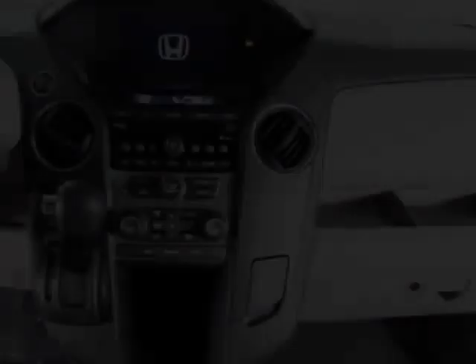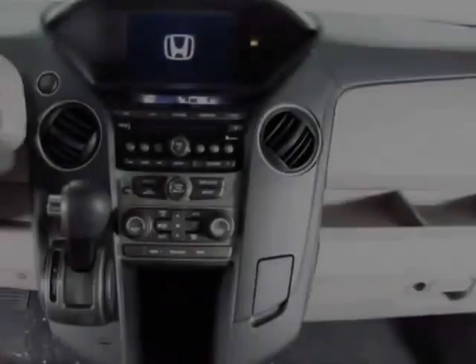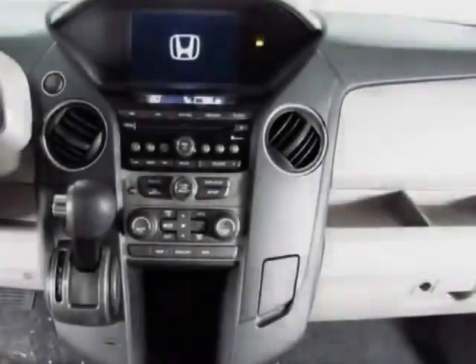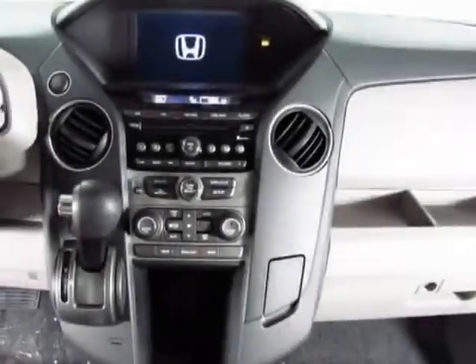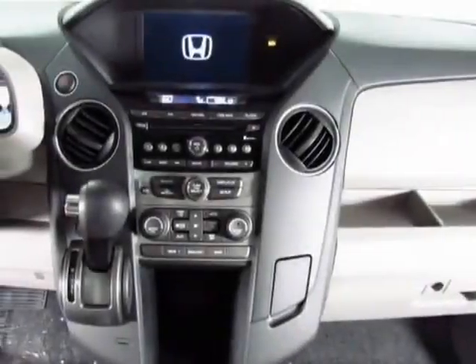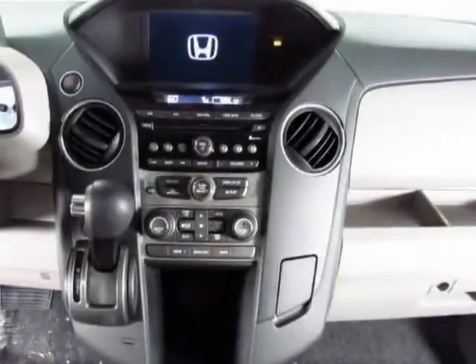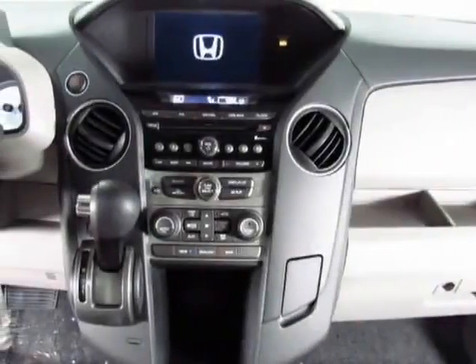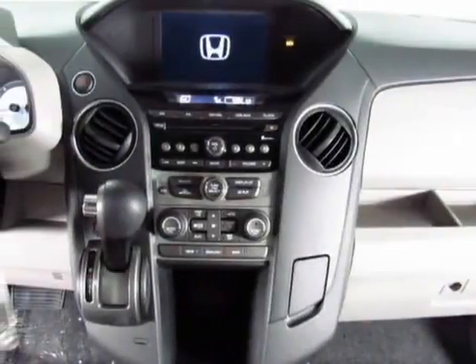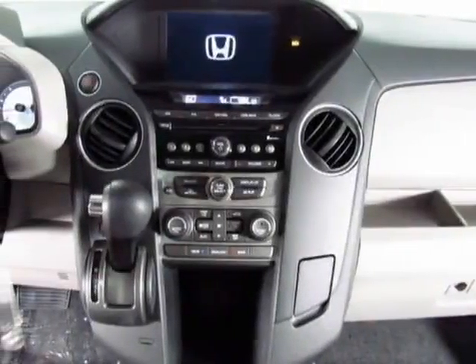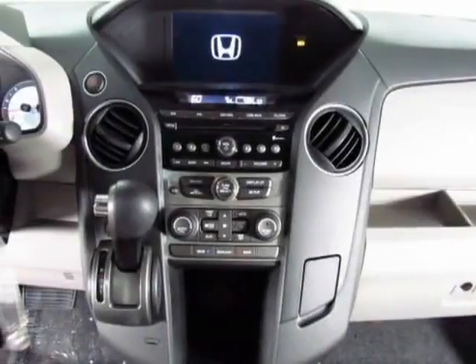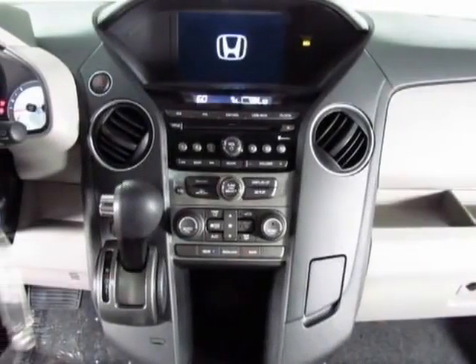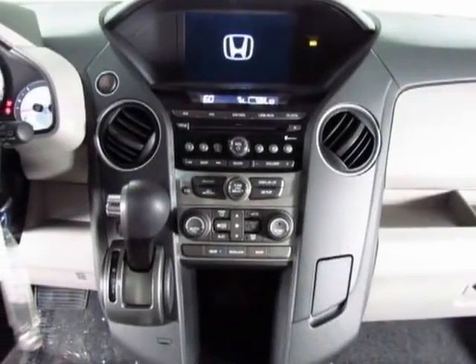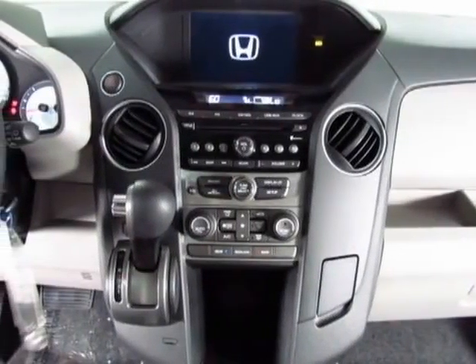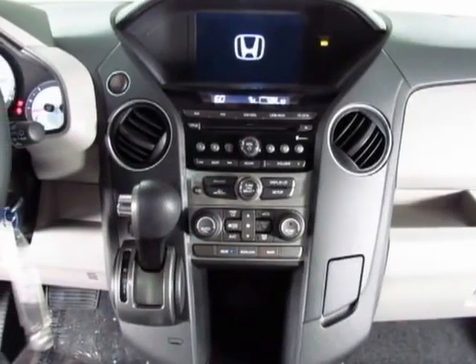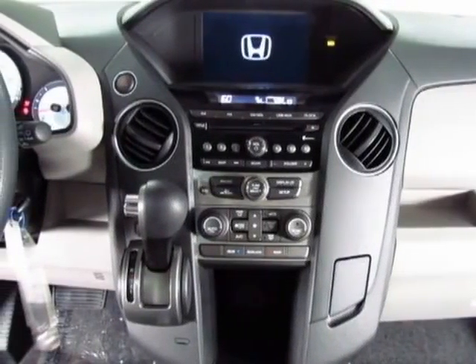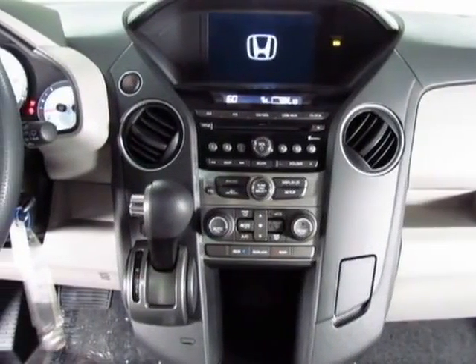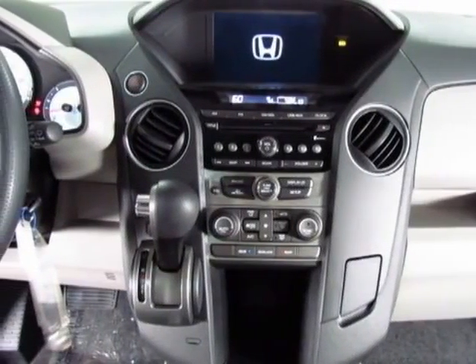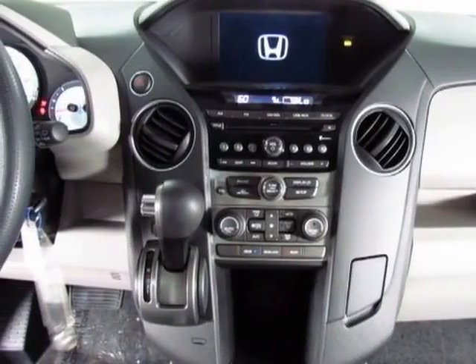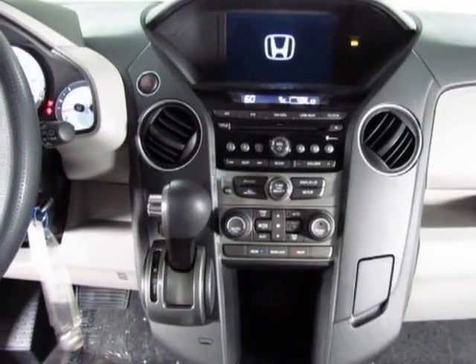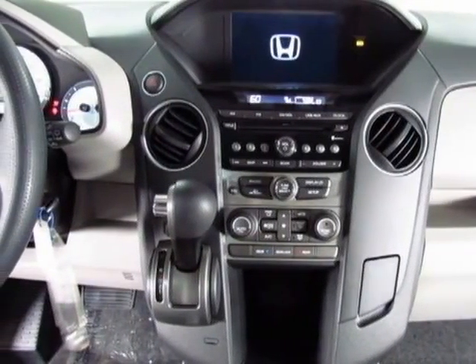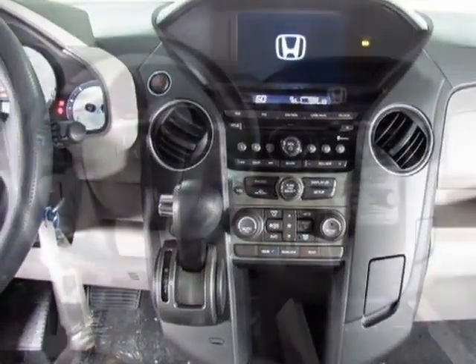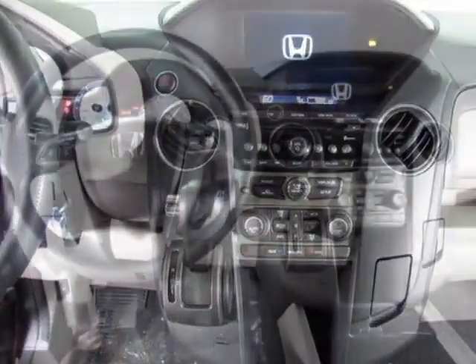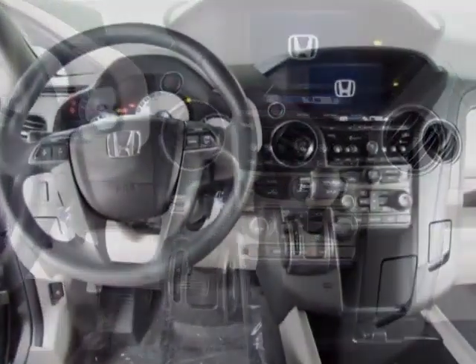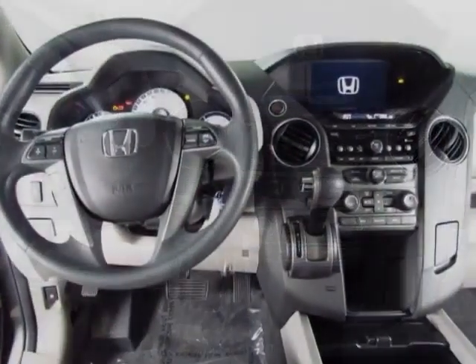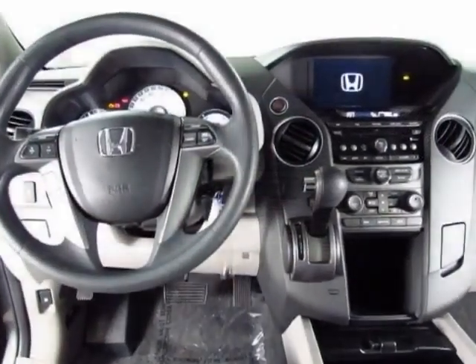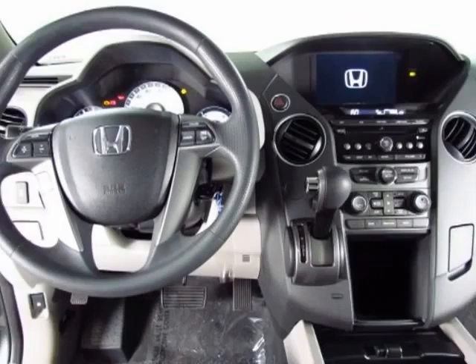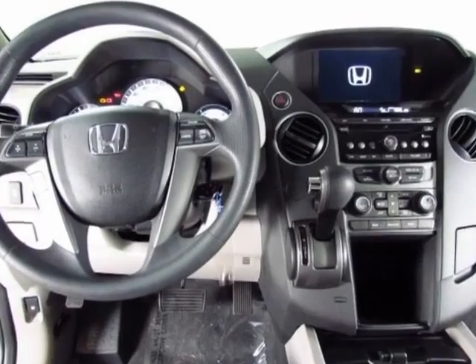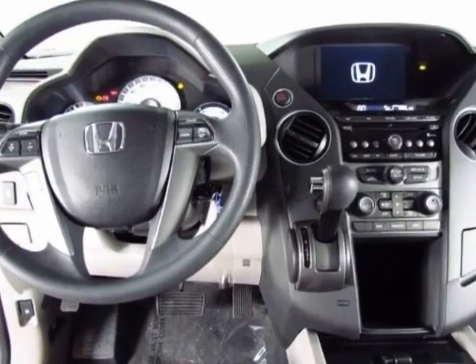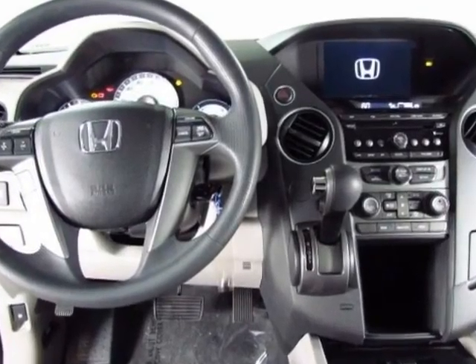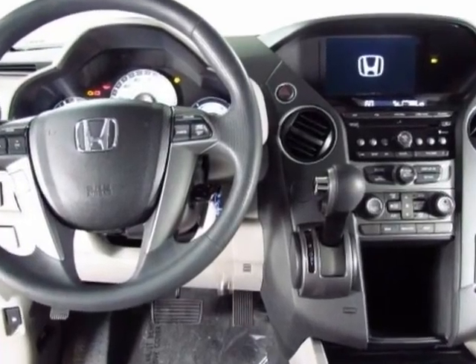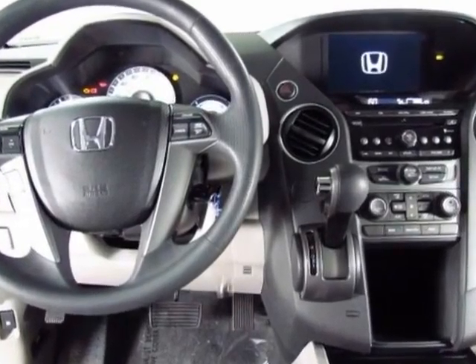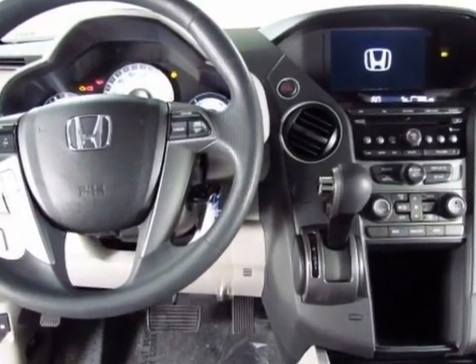Take a look at this new 2013 Honda Pilot. For your protection, this vehicle has a full factory warranty.